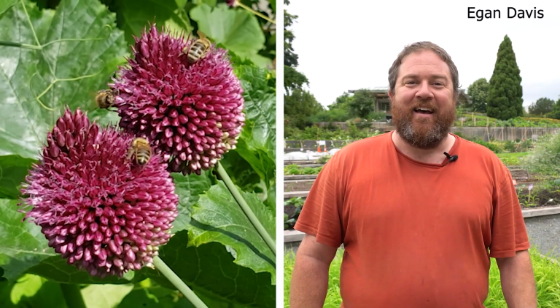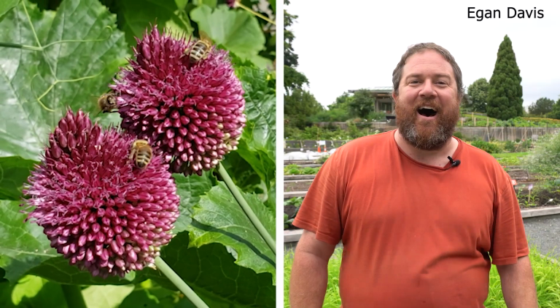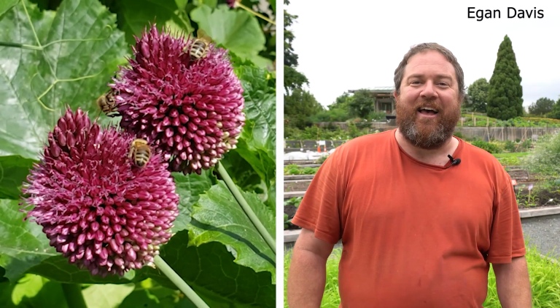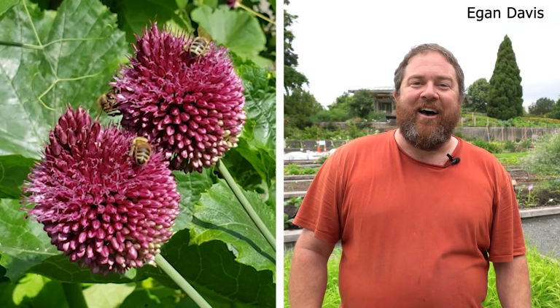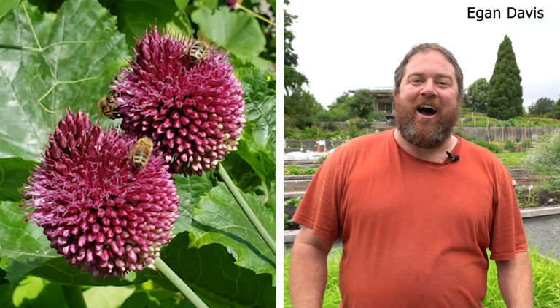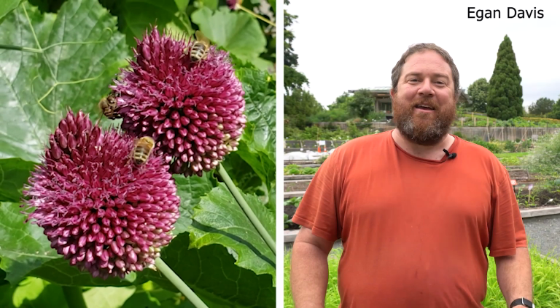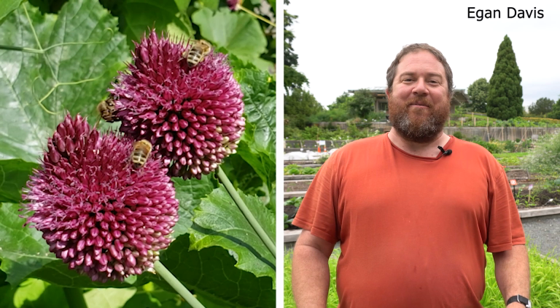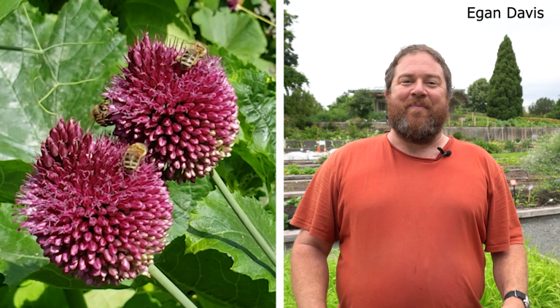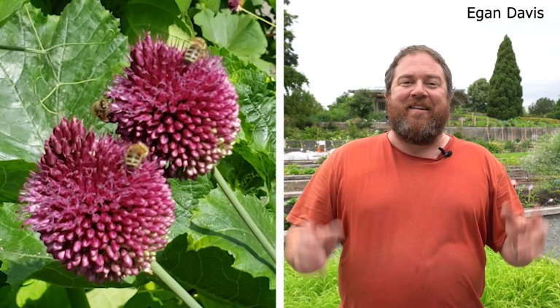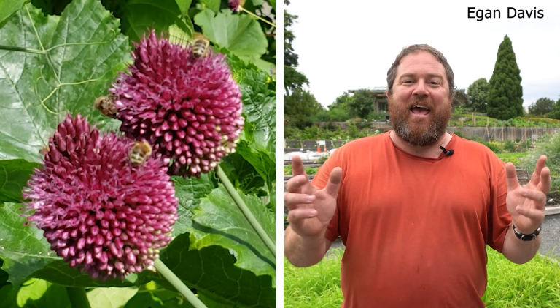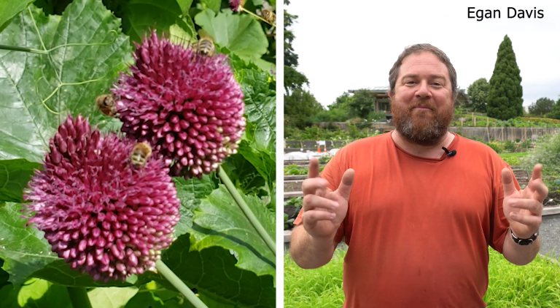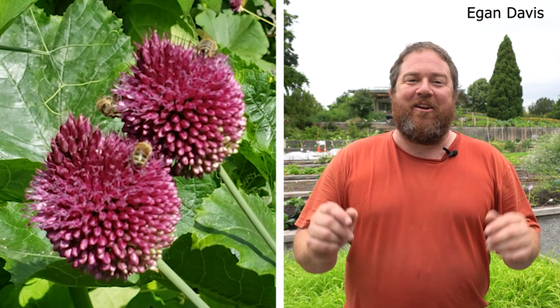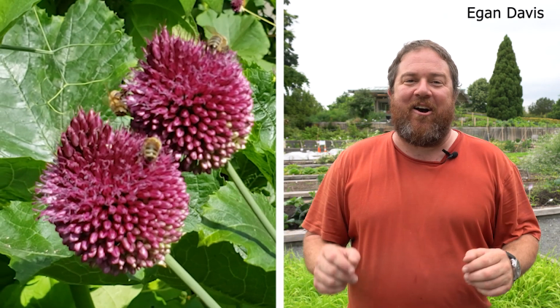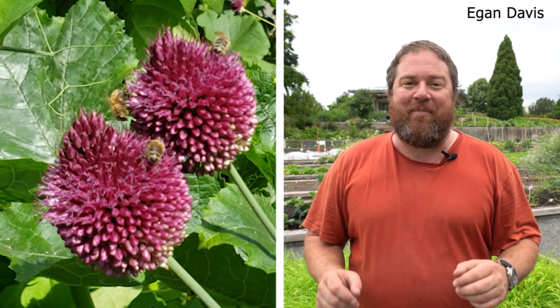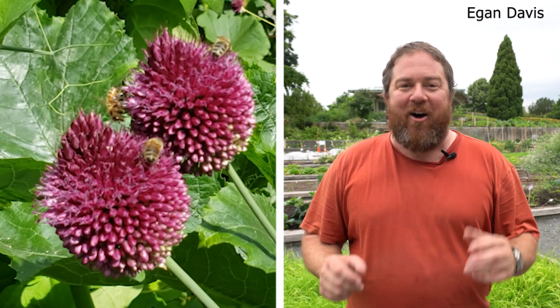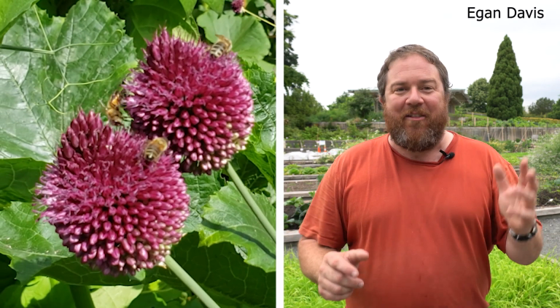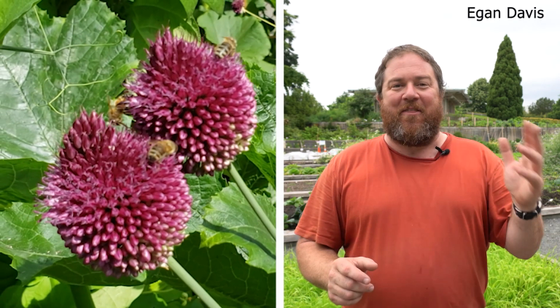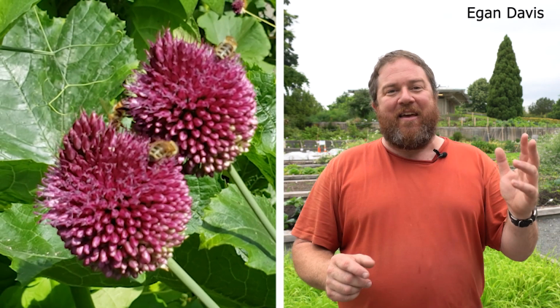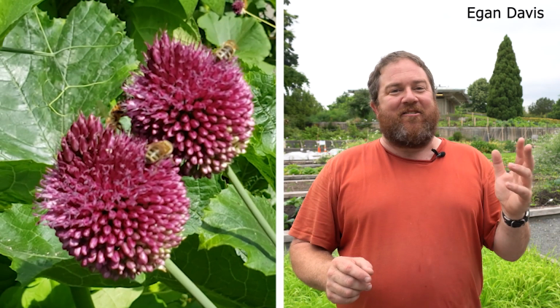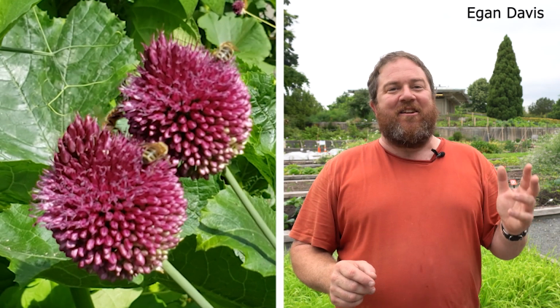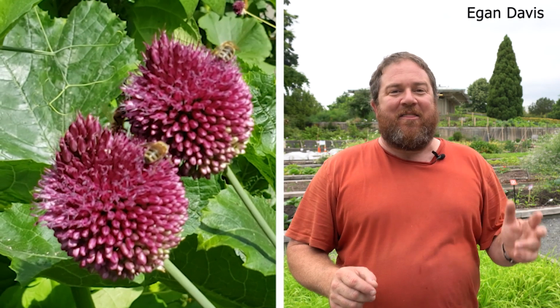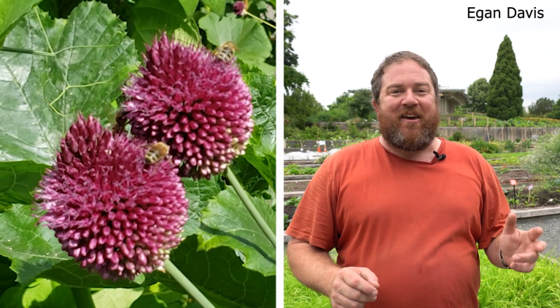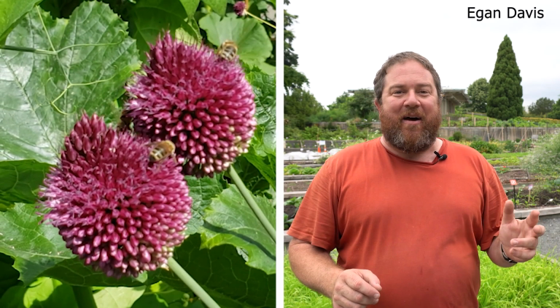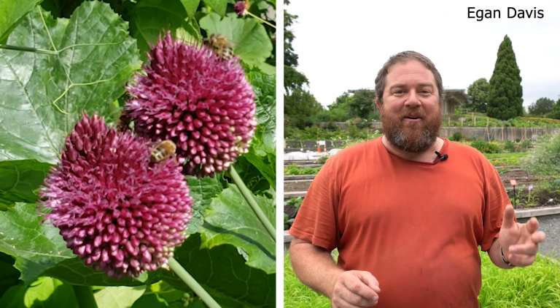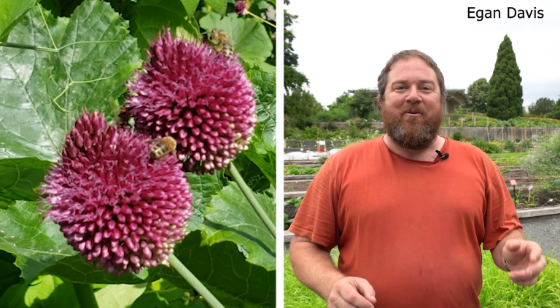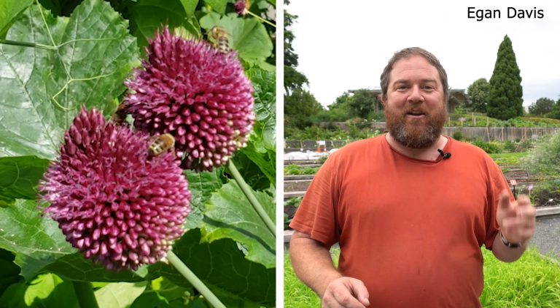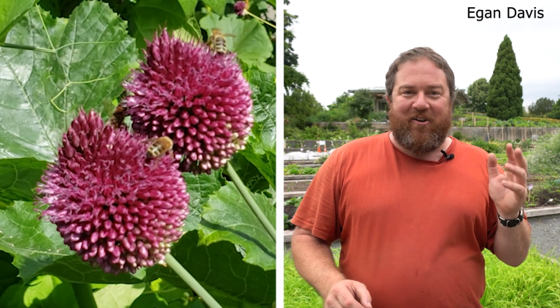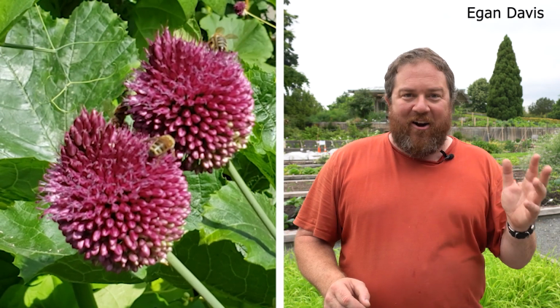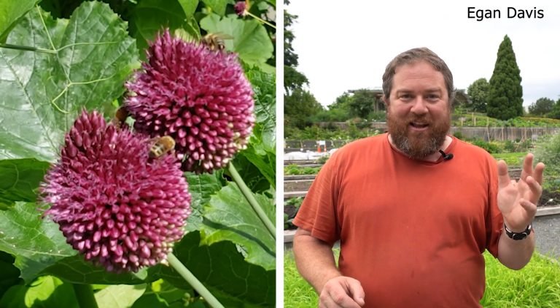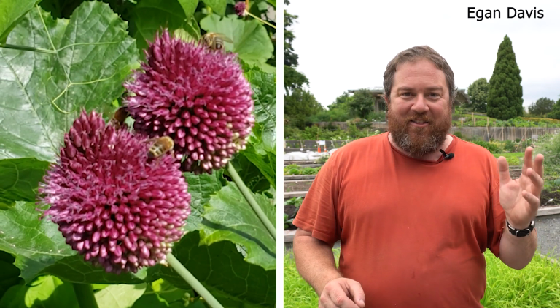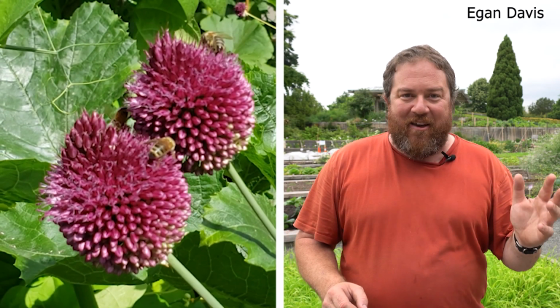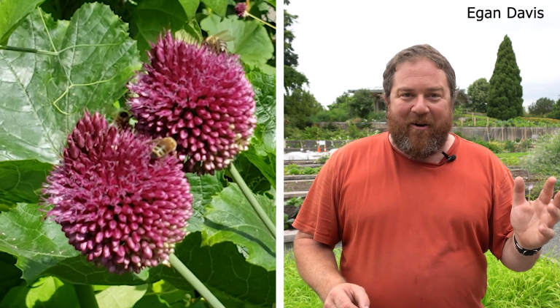Hi, I'm Egan. Today I'm going to talk about all of the things that you need to think about when you're gardening in the summer.